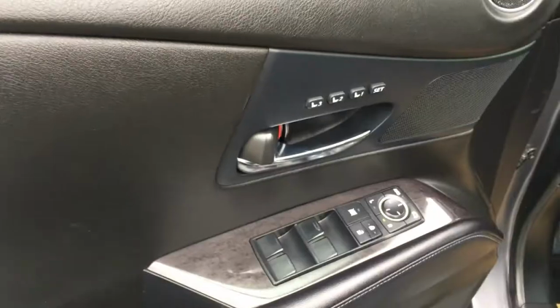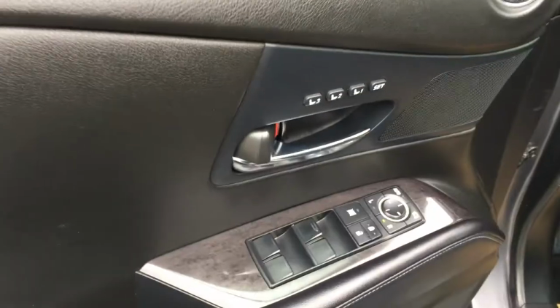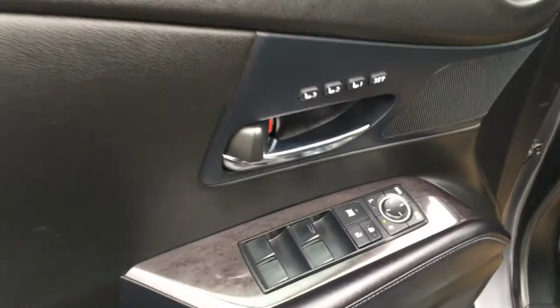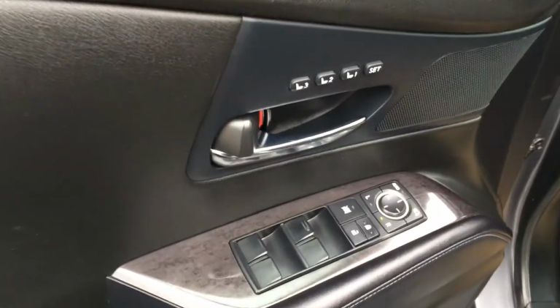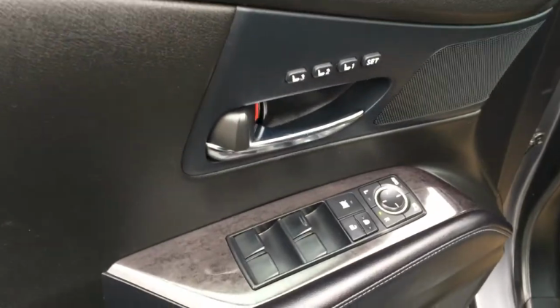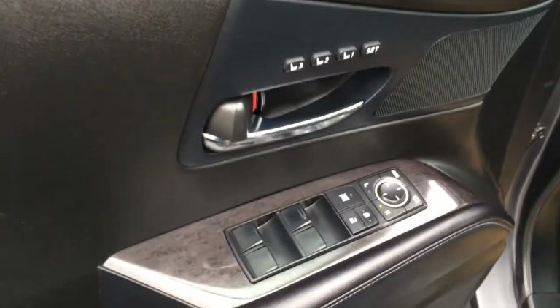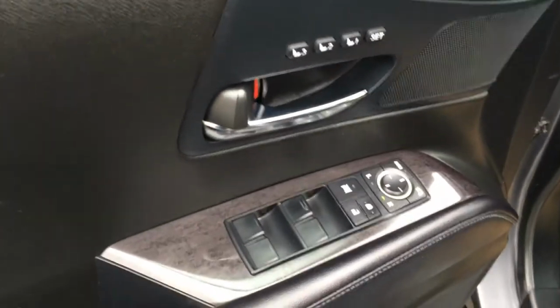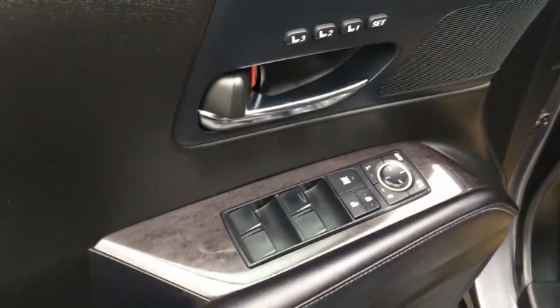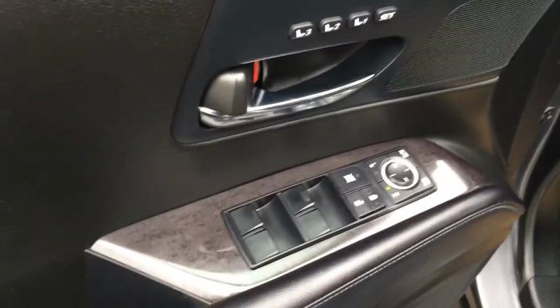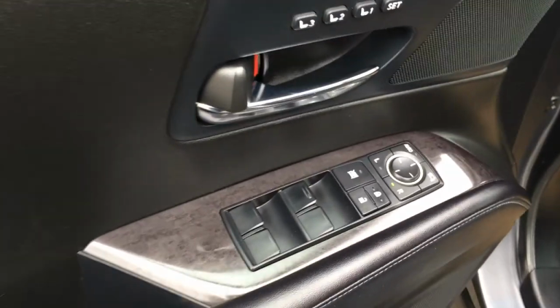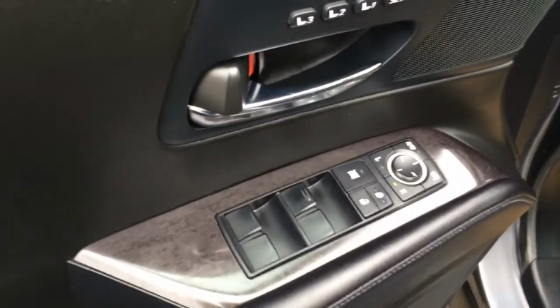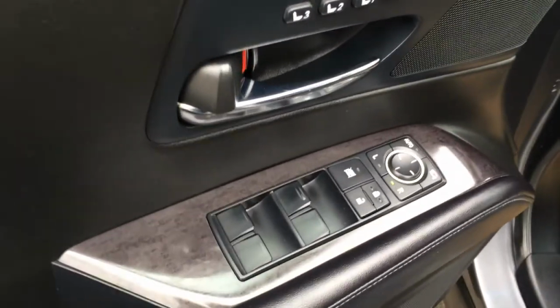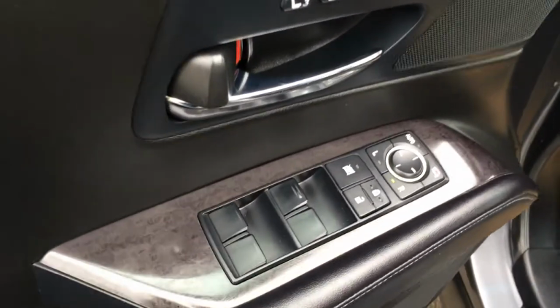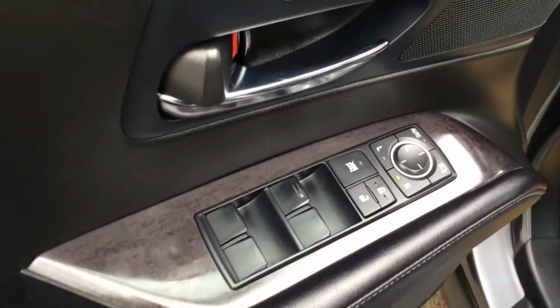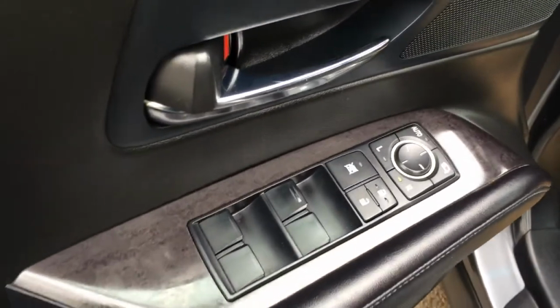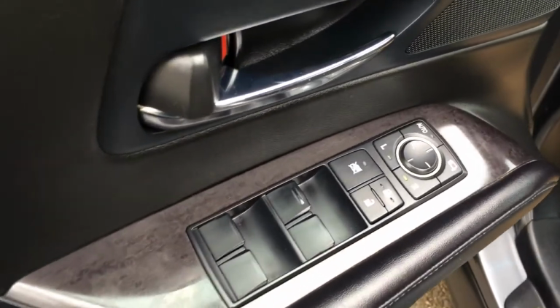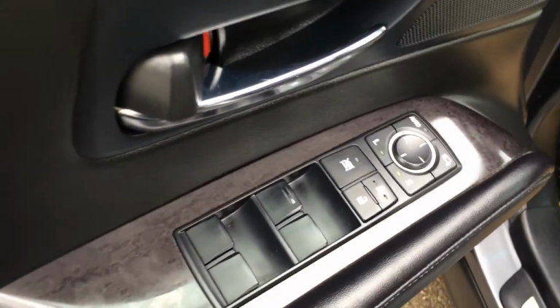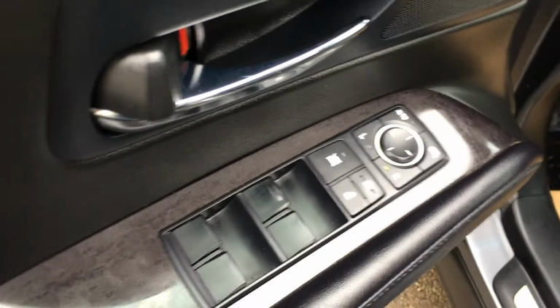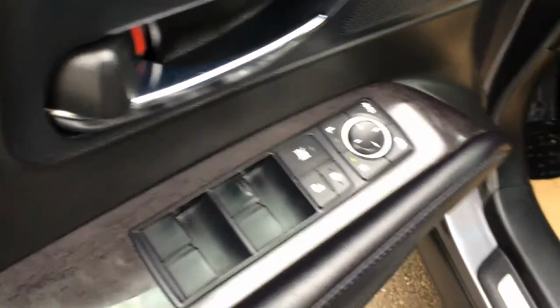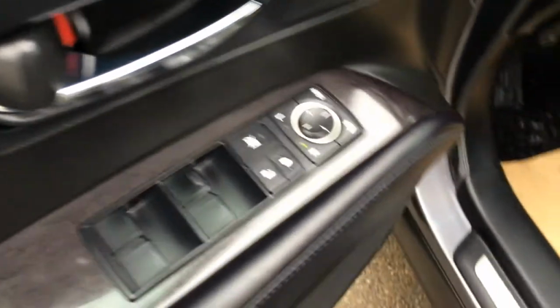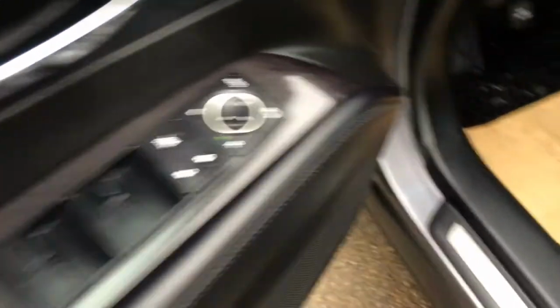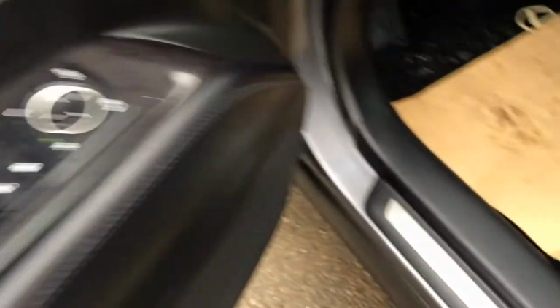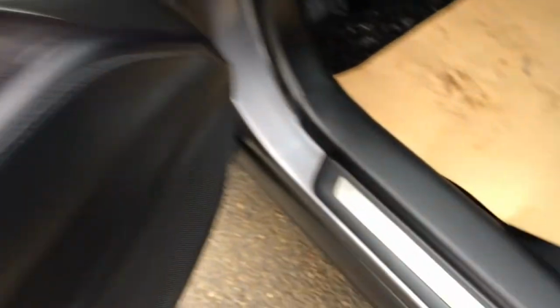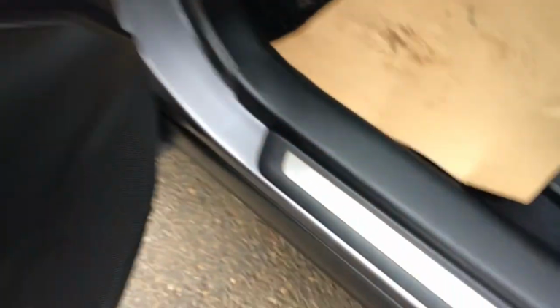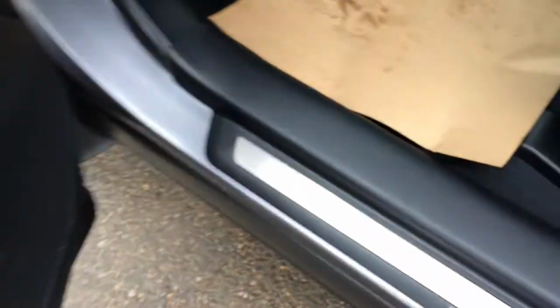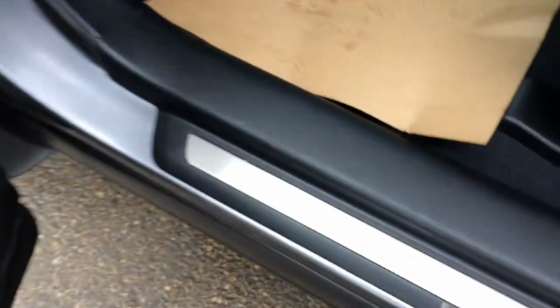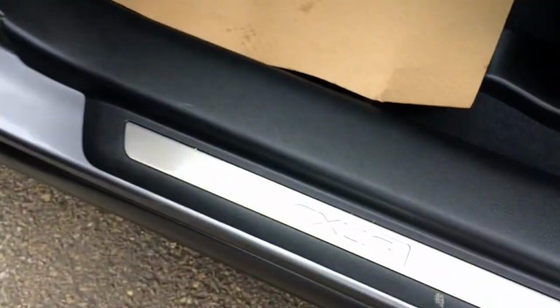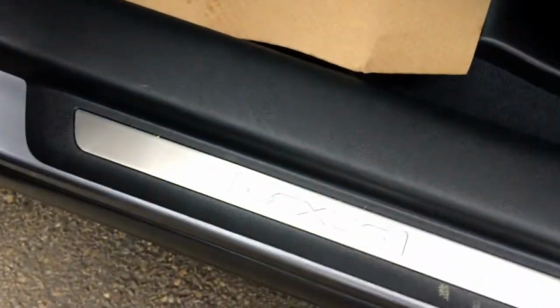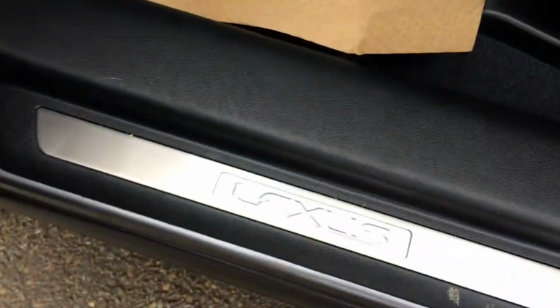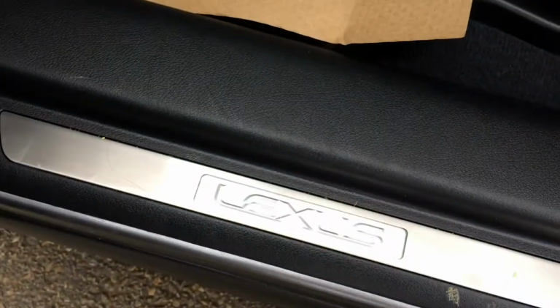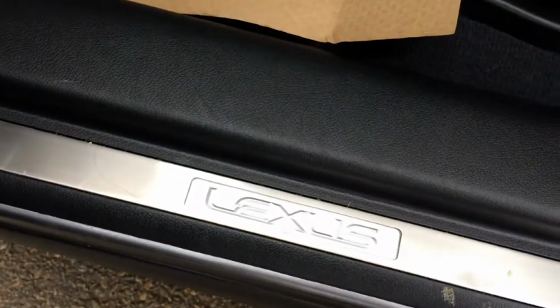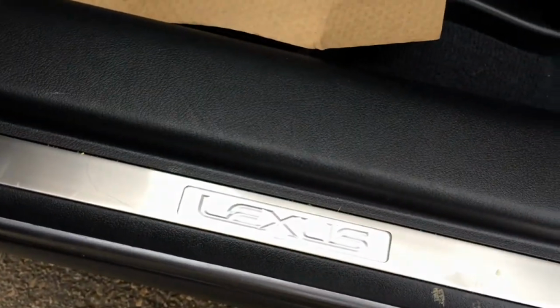It features driver seat memory, powered windows, locks, and side mirrors with power folding. You'll also find illuminated Lexus door sill trim.